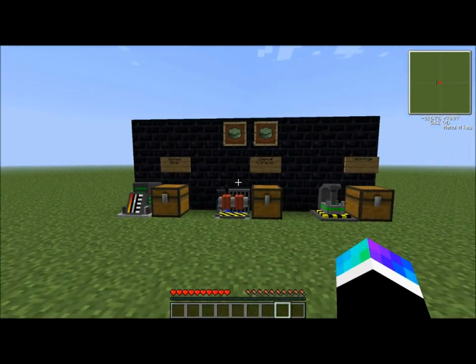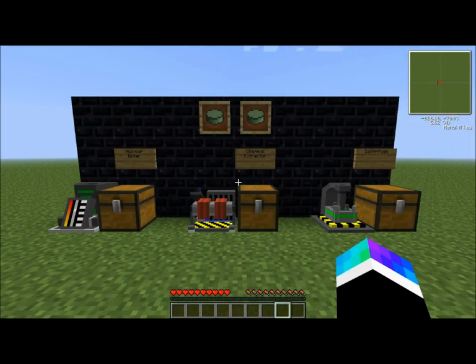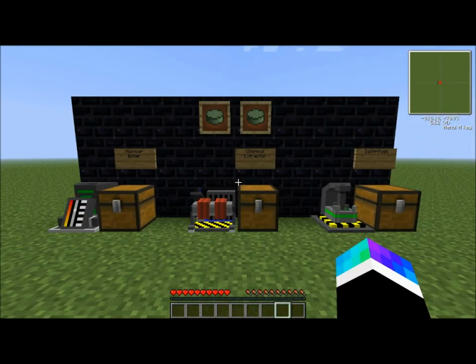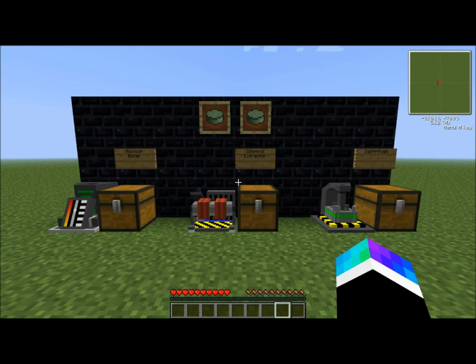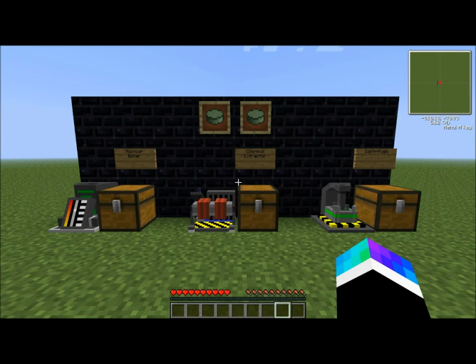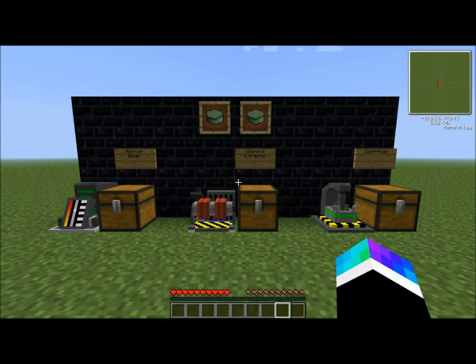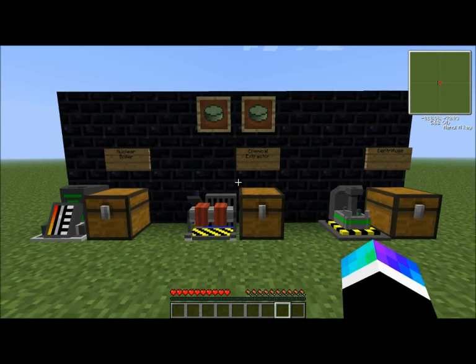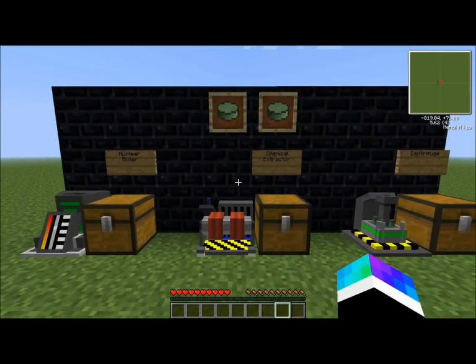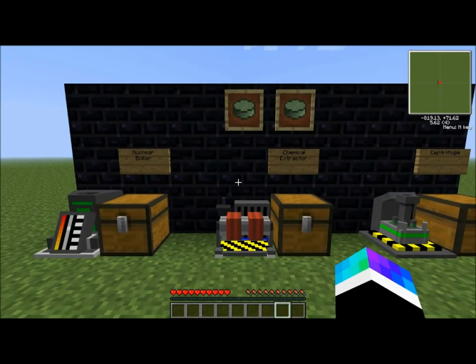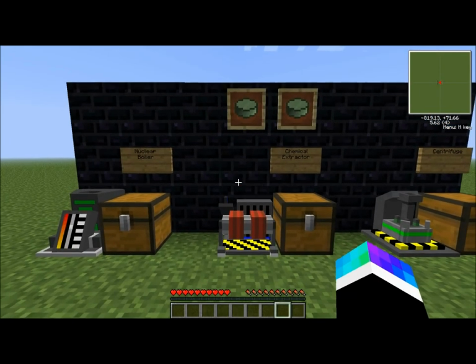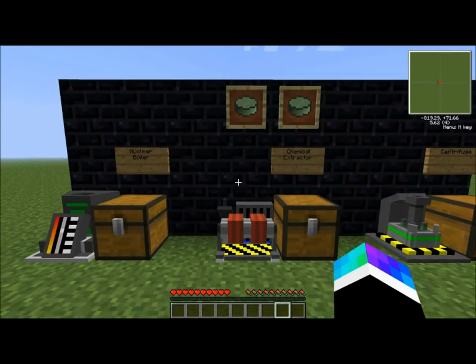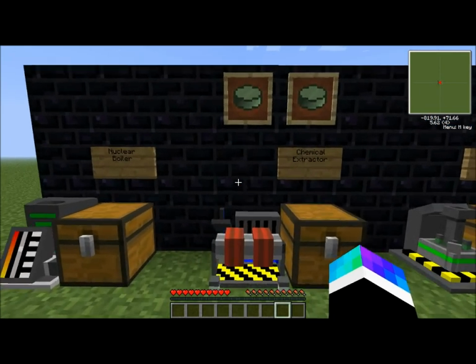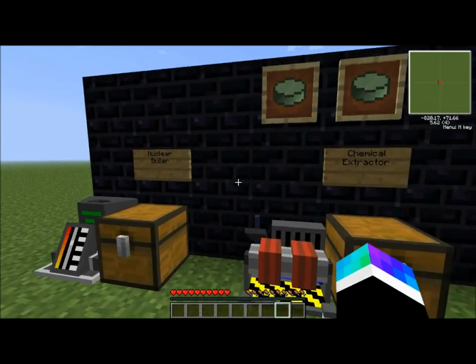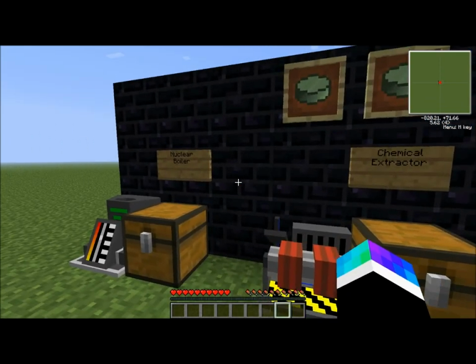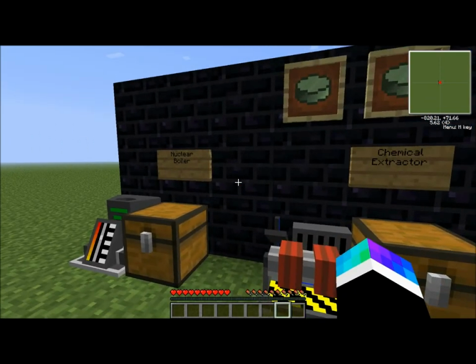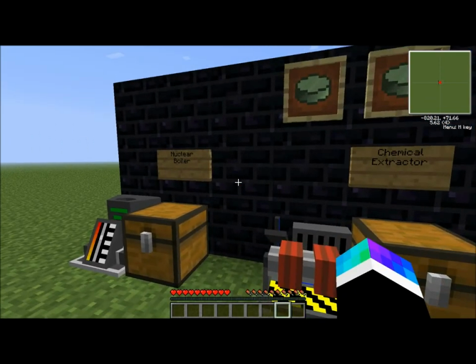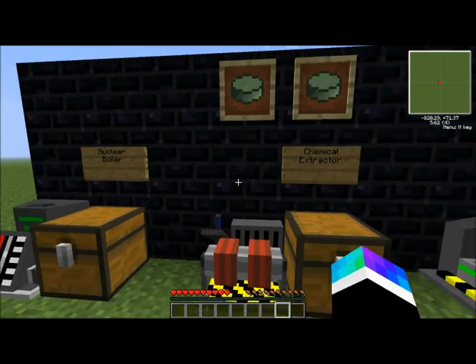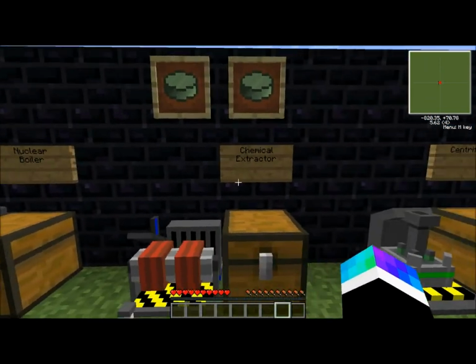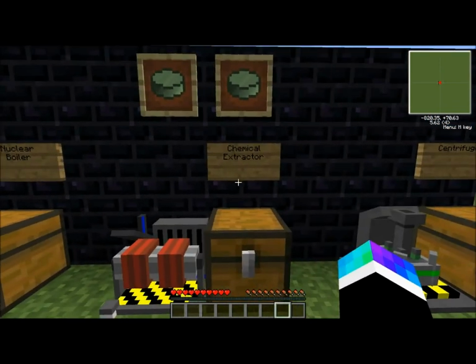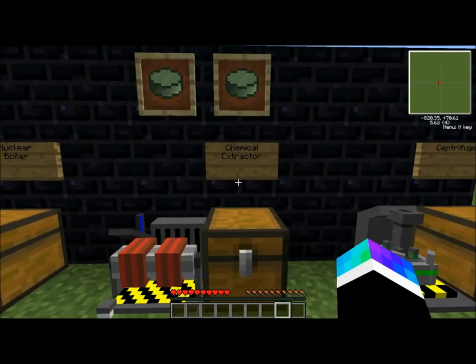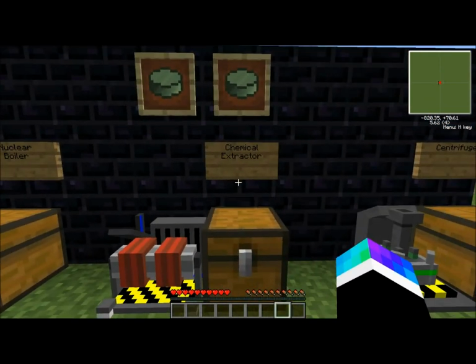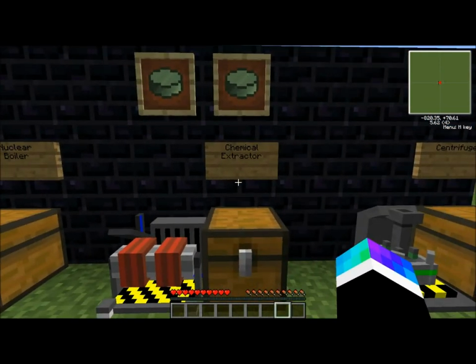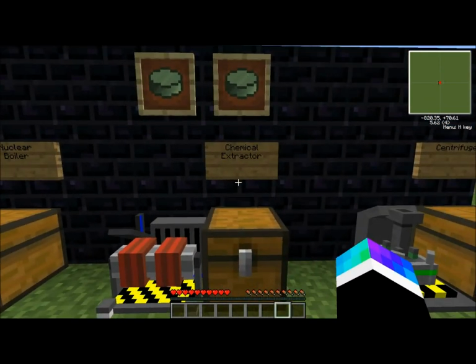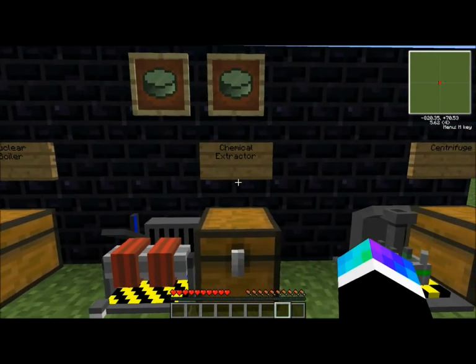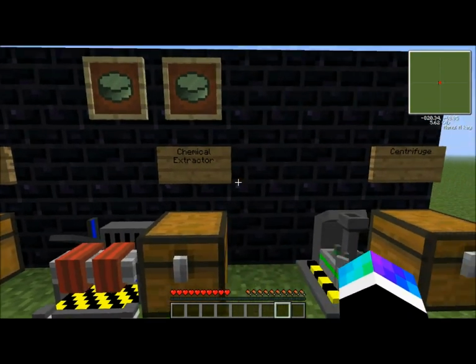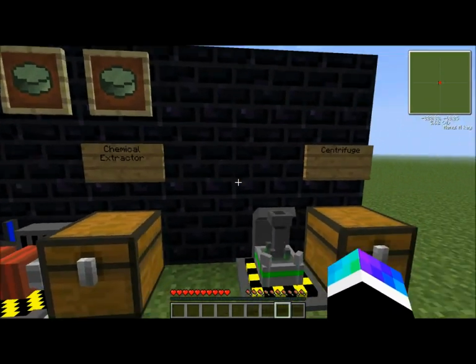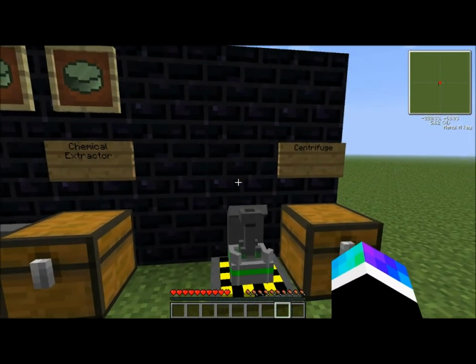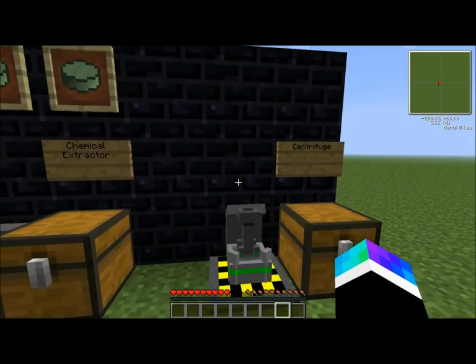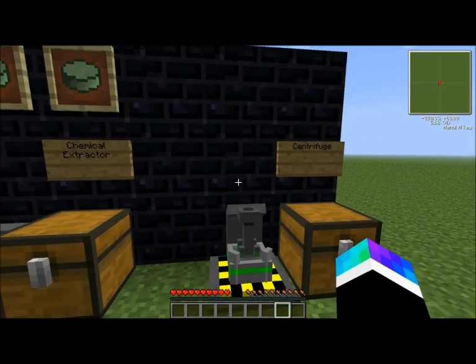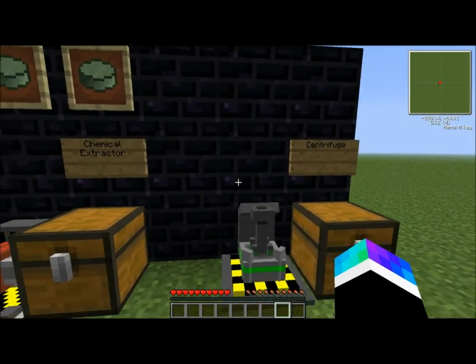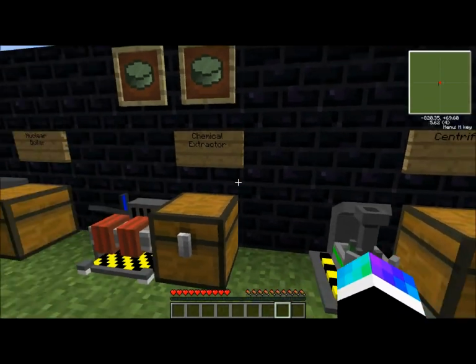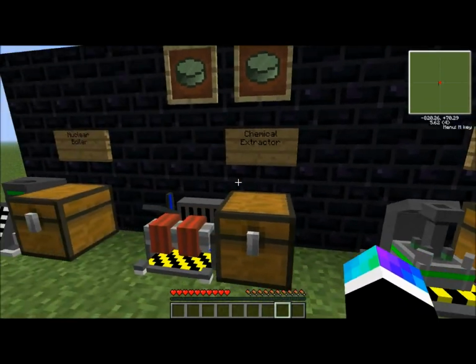To do this, you'll need three machines: the nuclear boiler, chemical extractor, and the centrifuge.